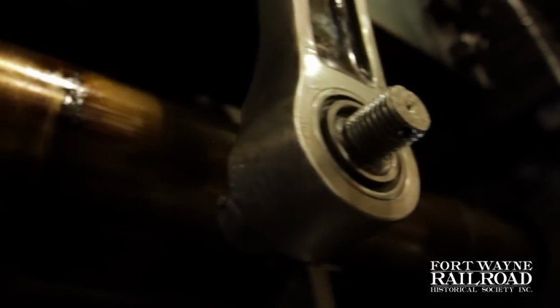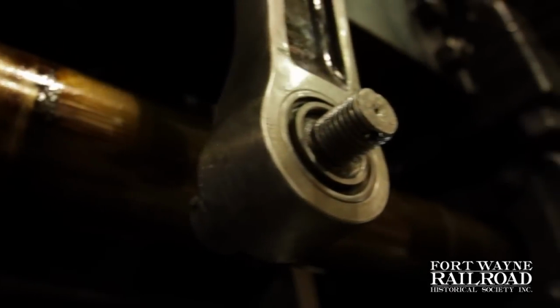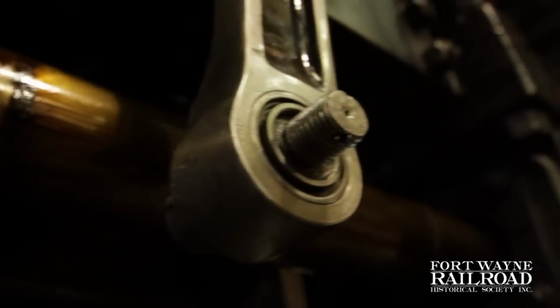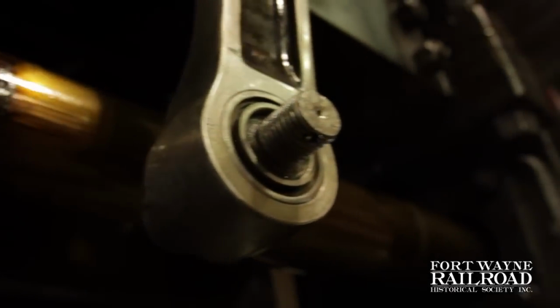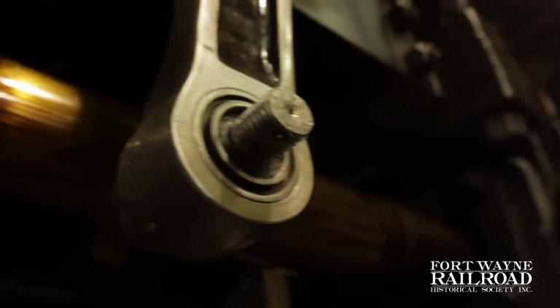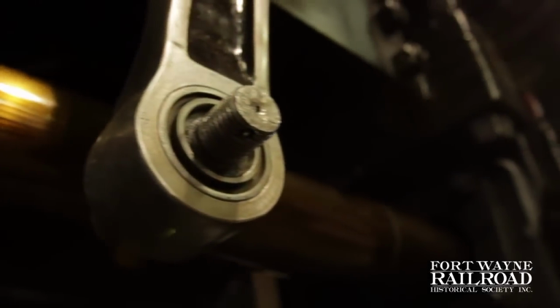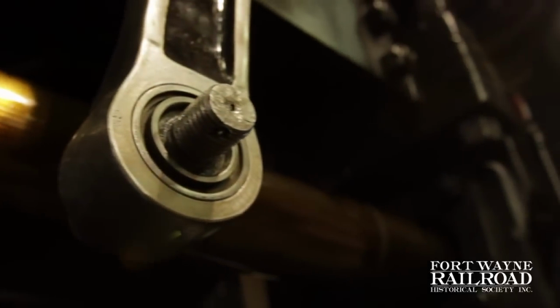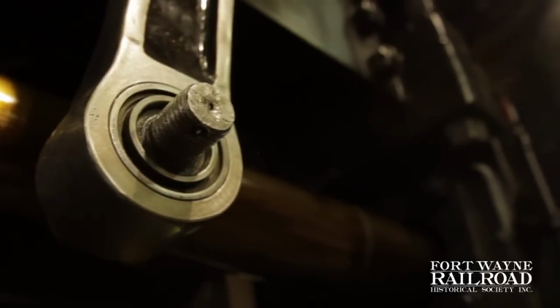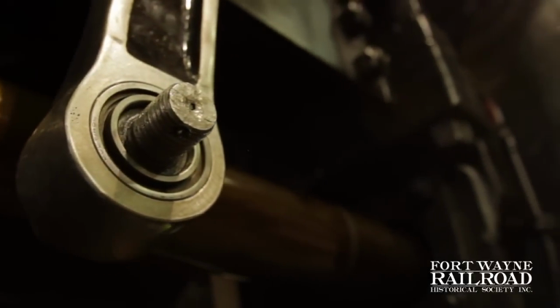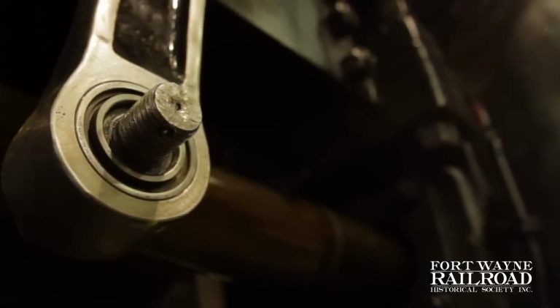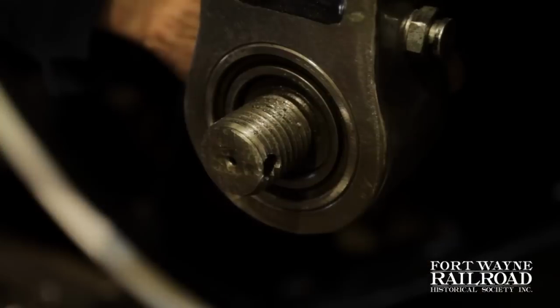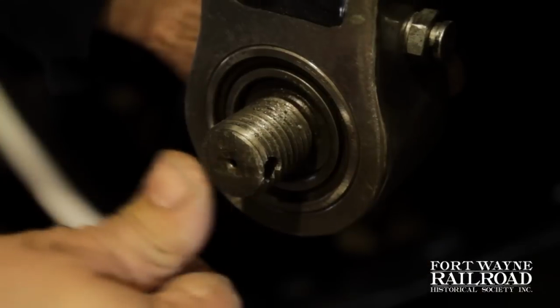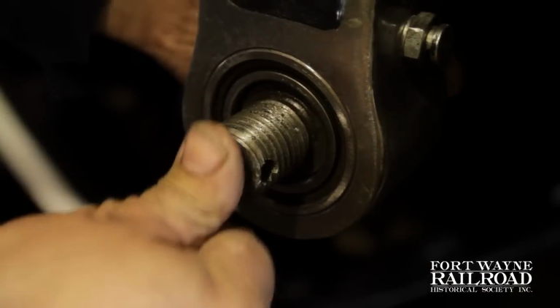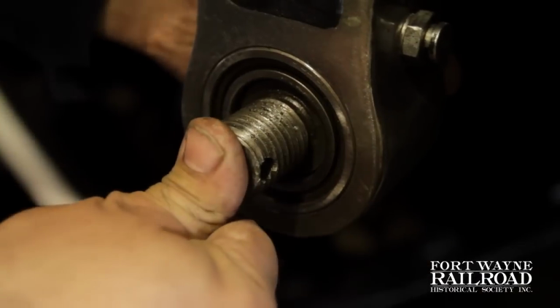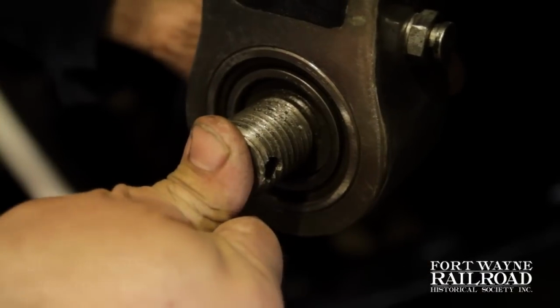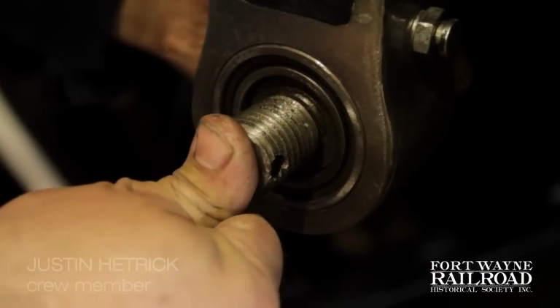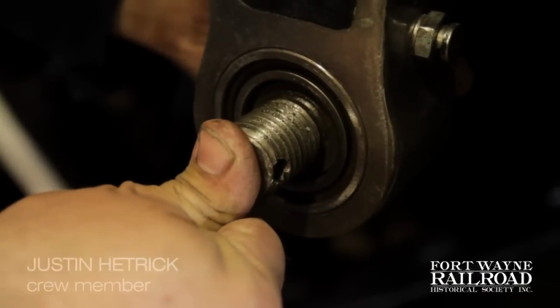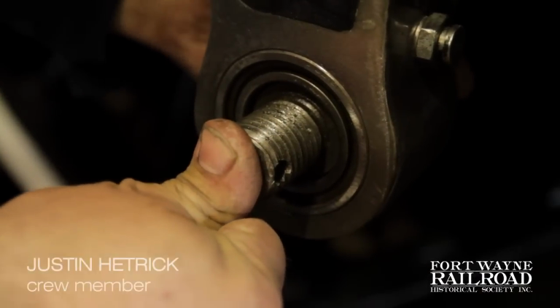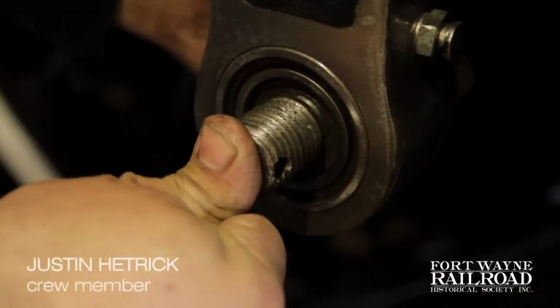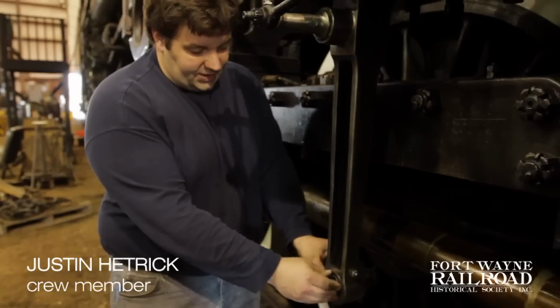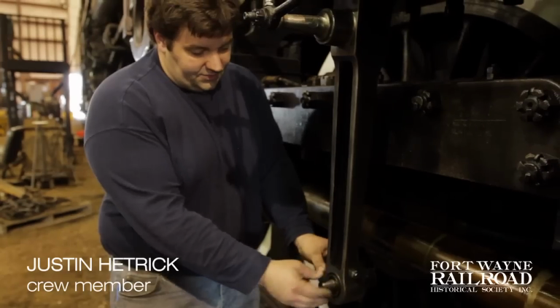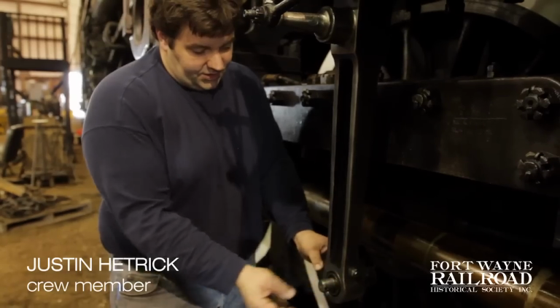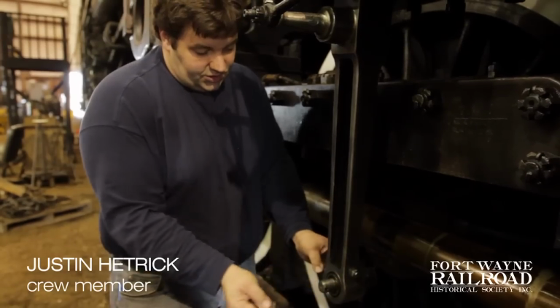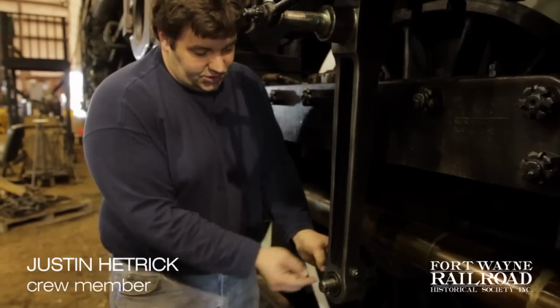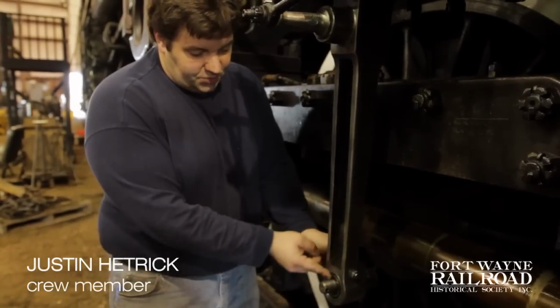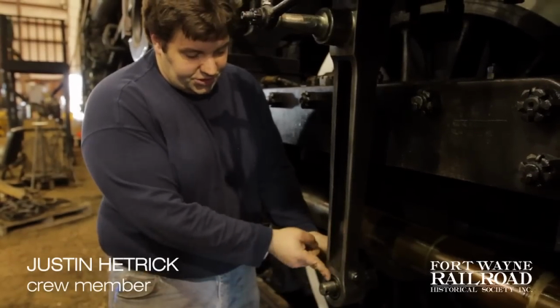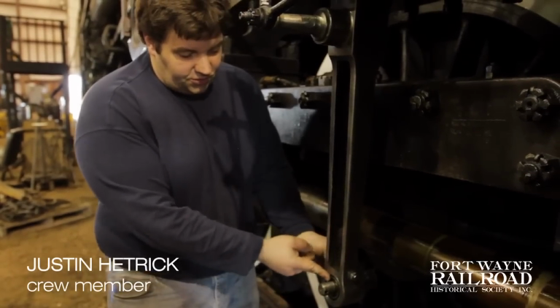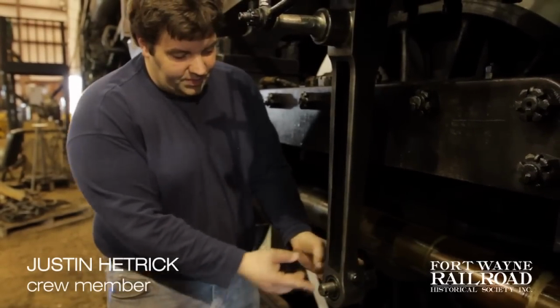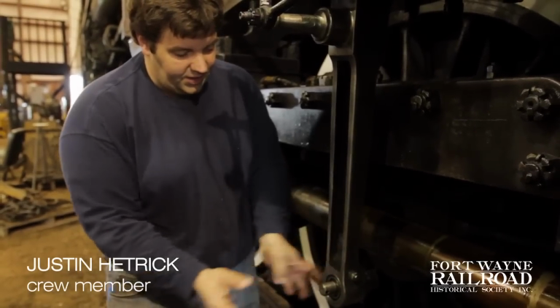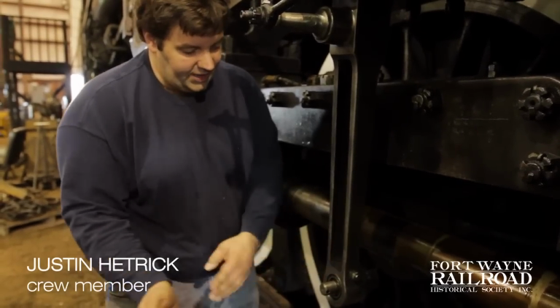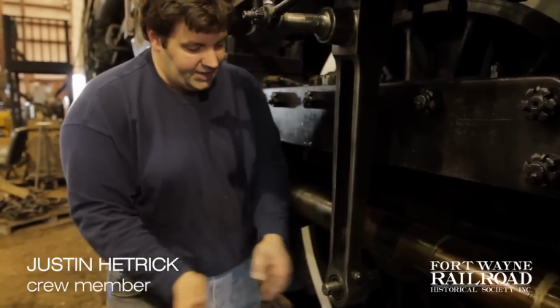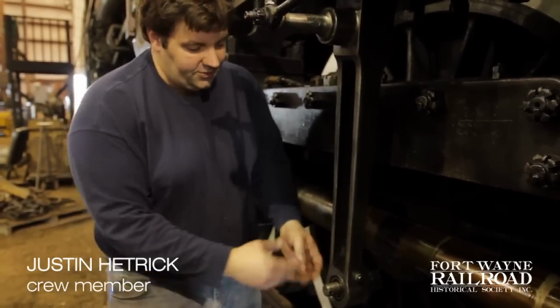This bearing in here had about 50 thousandths play in it. You could just push the whole bearing in and out.